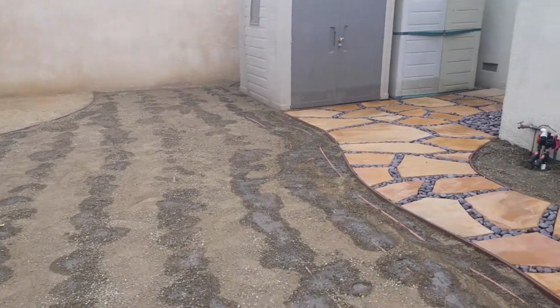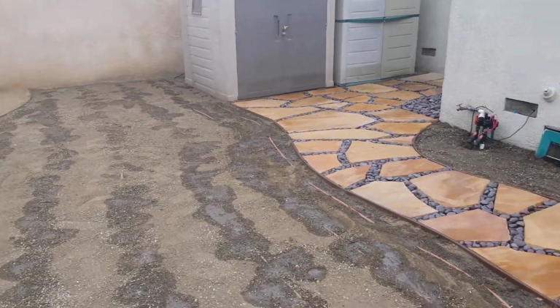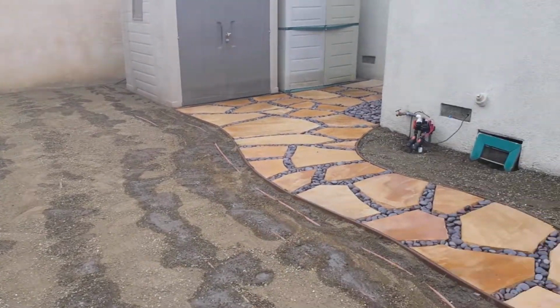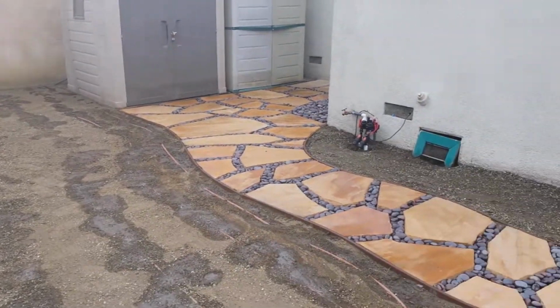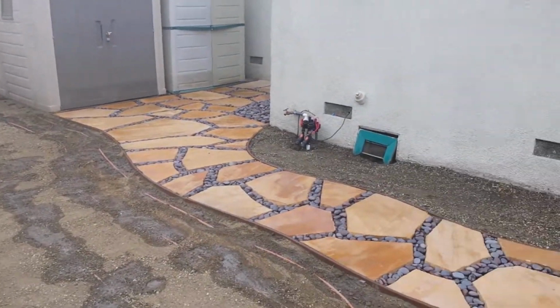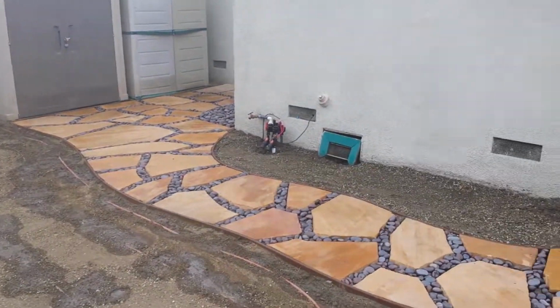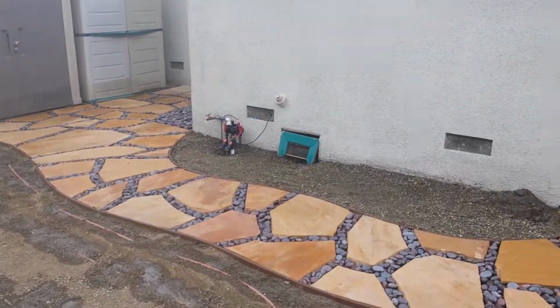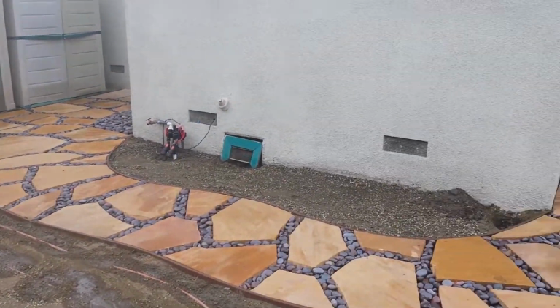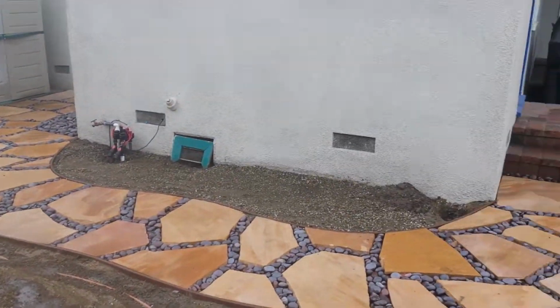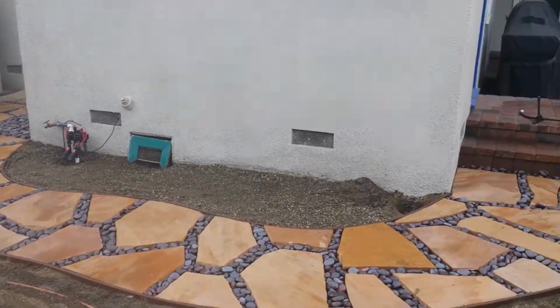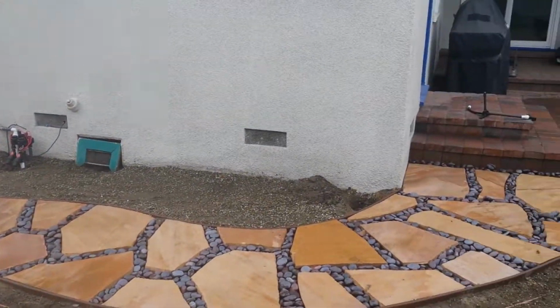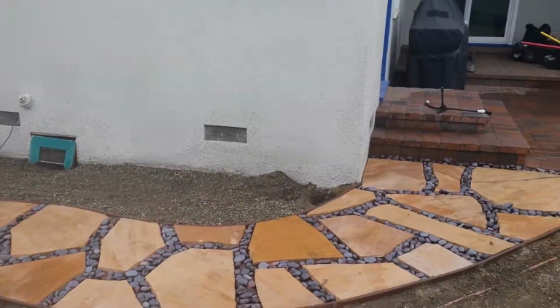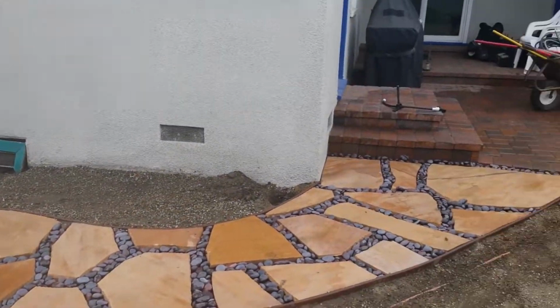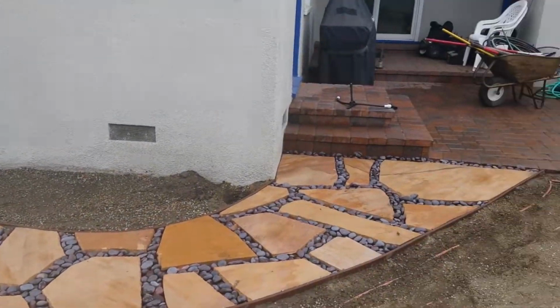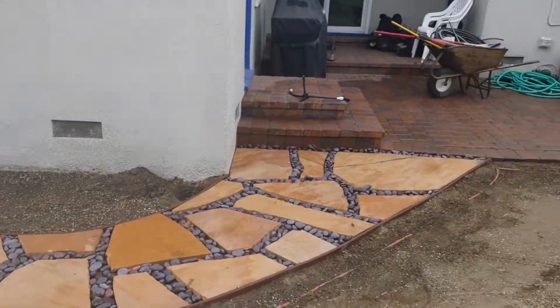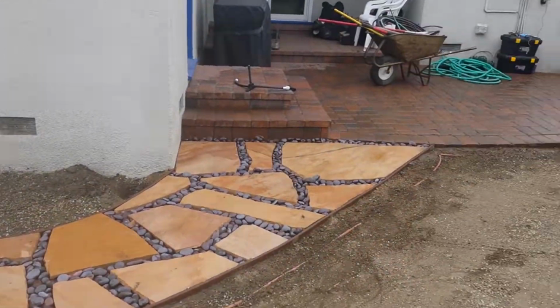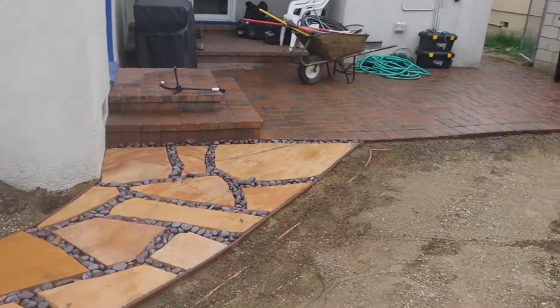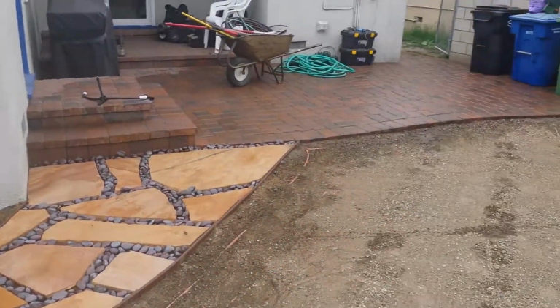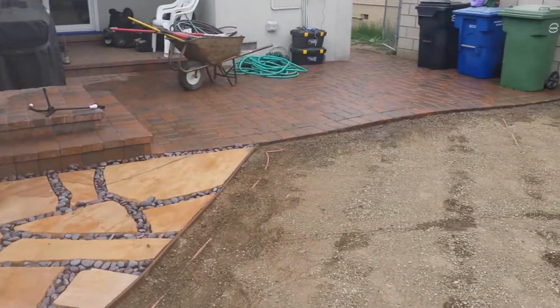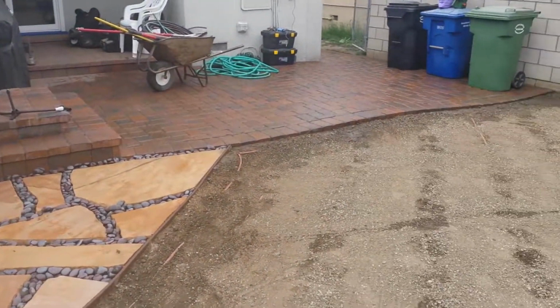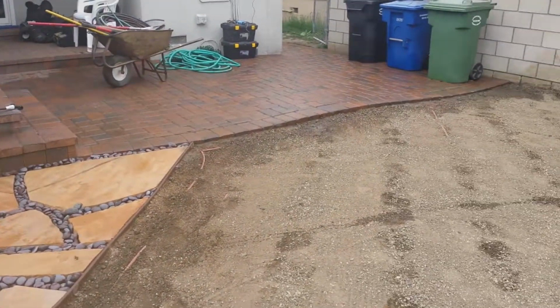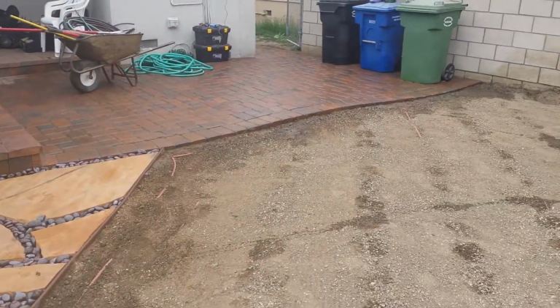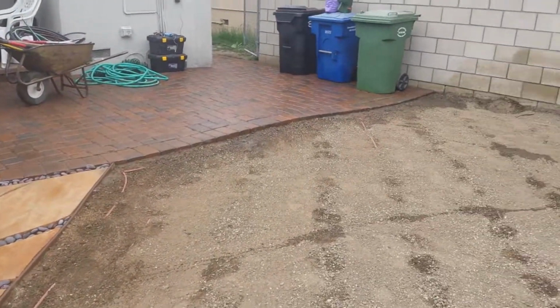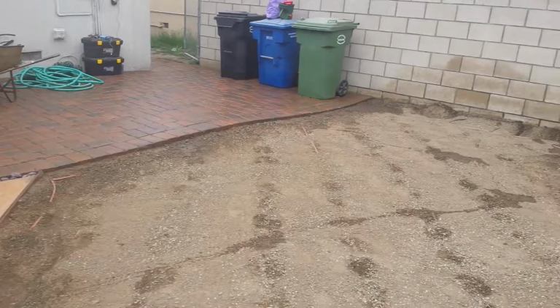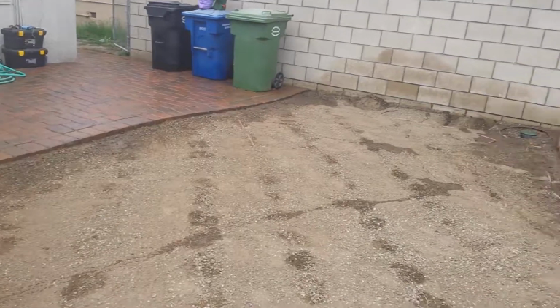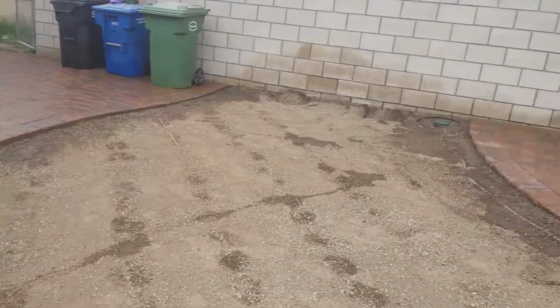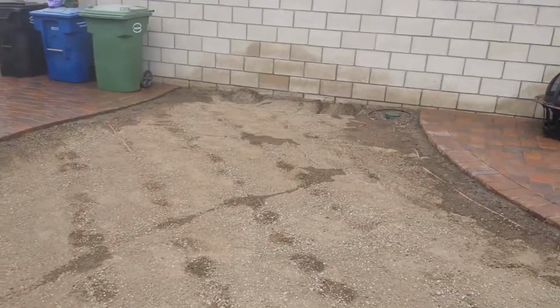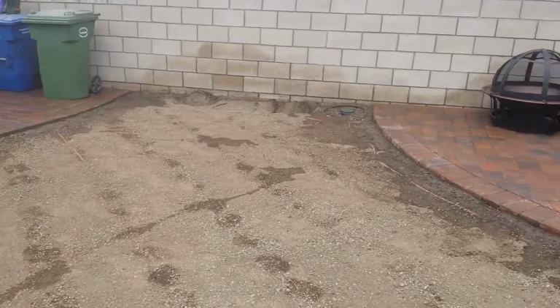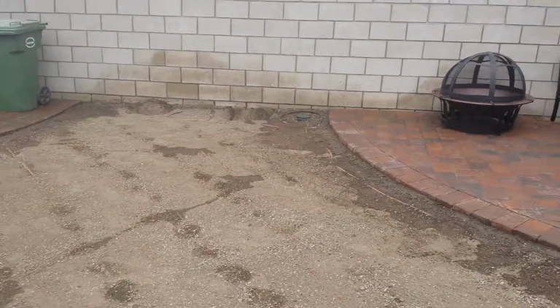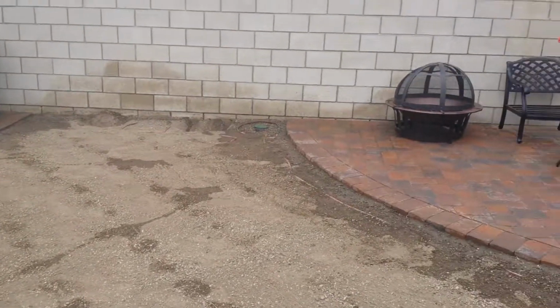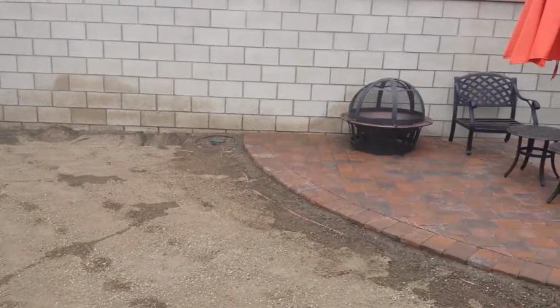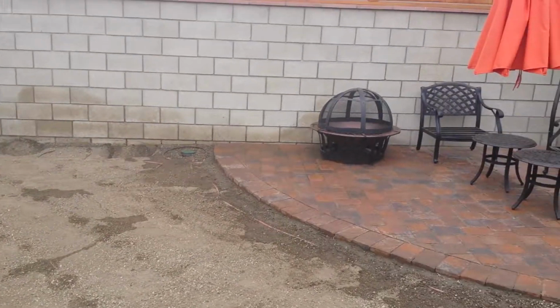So that's where we're at here in Santa Fe Springs, California. Moving right along with the project. Ed Wallace, Midwest Landscaping.